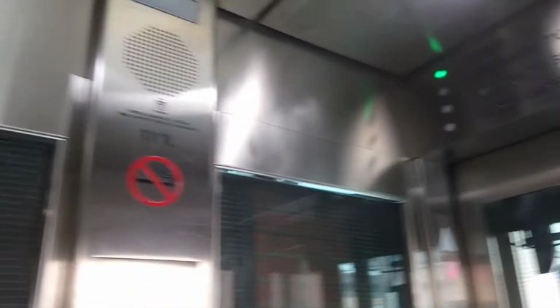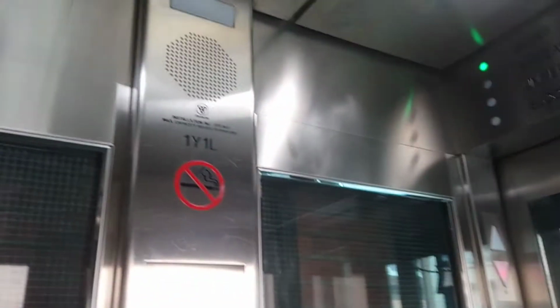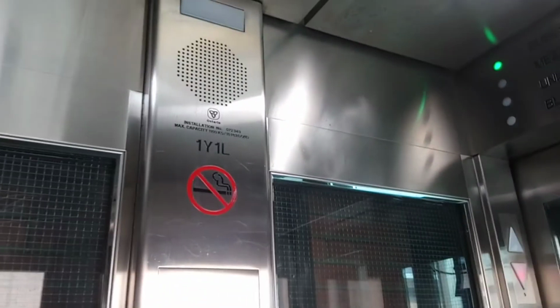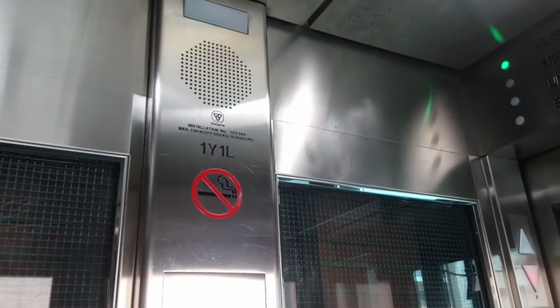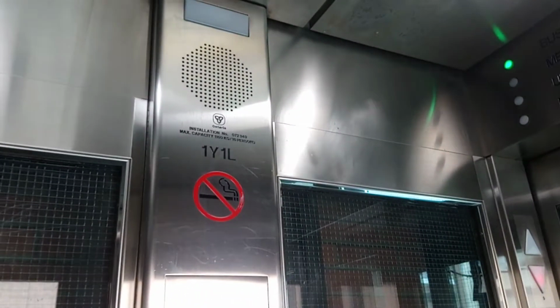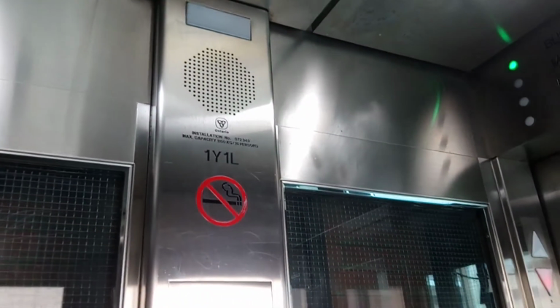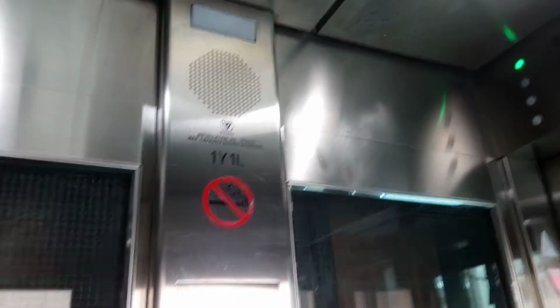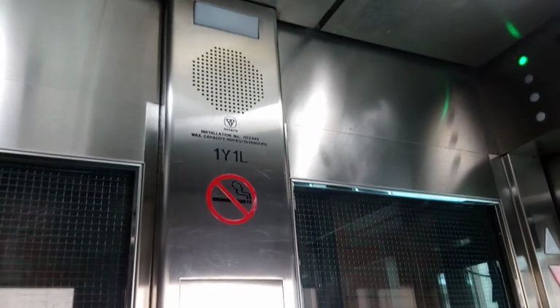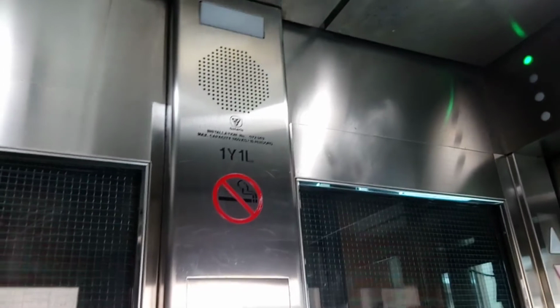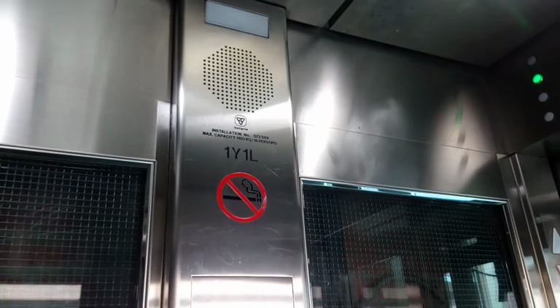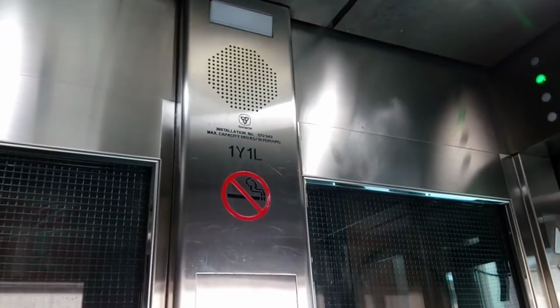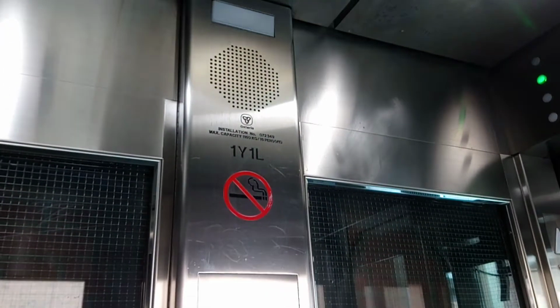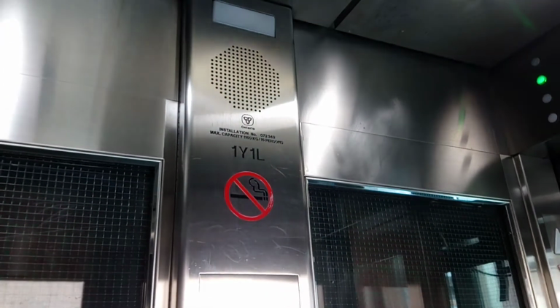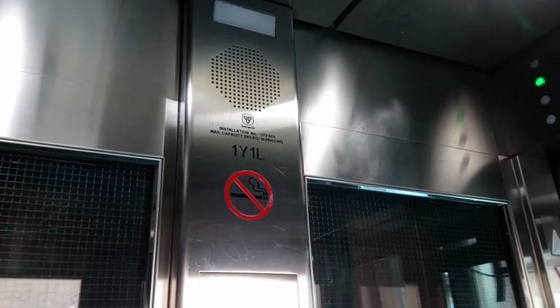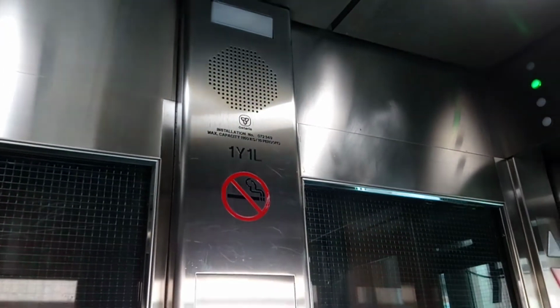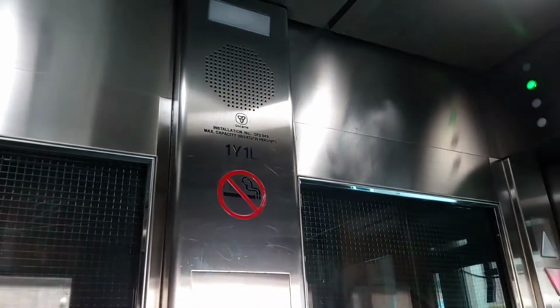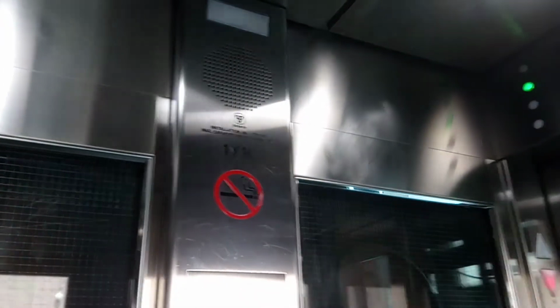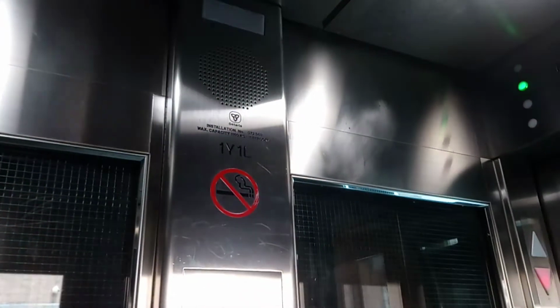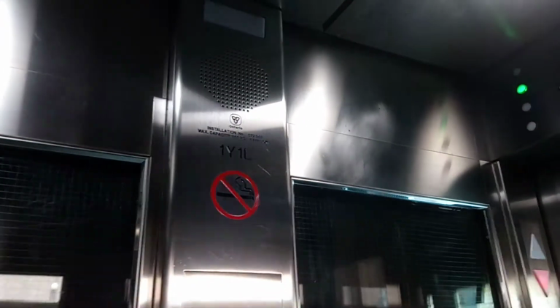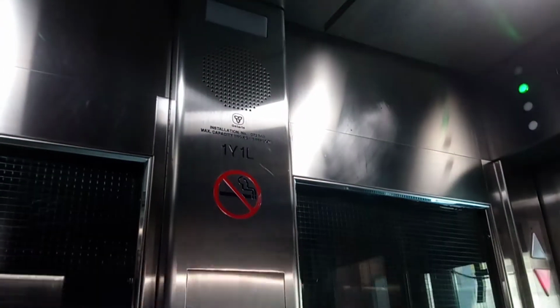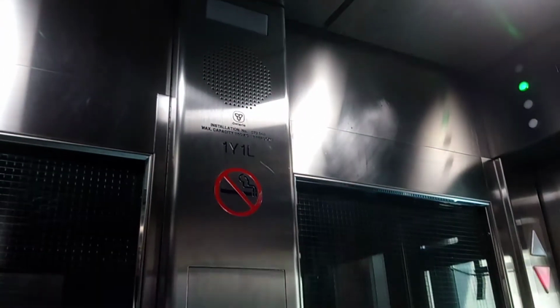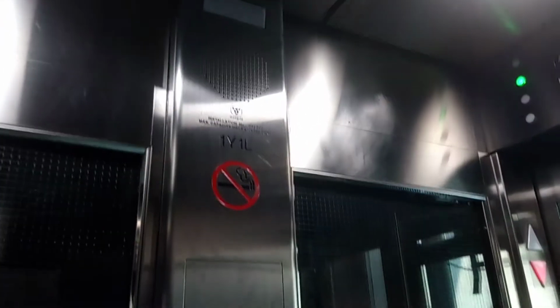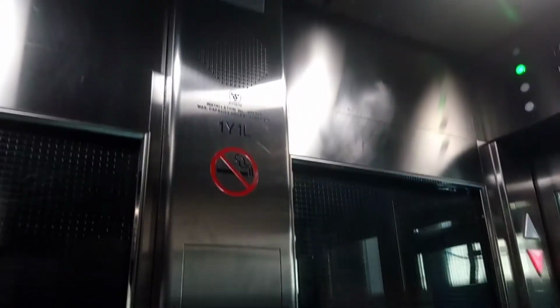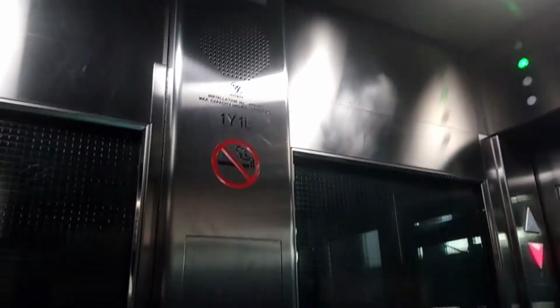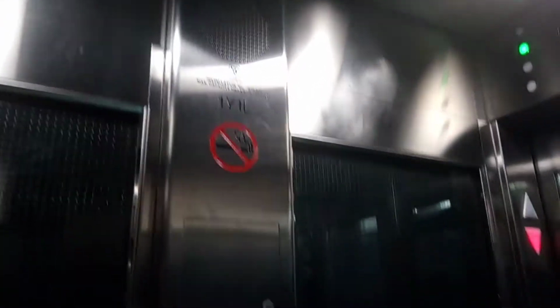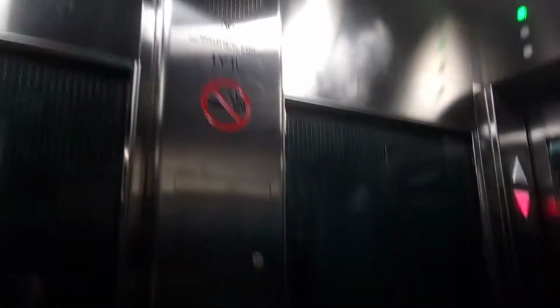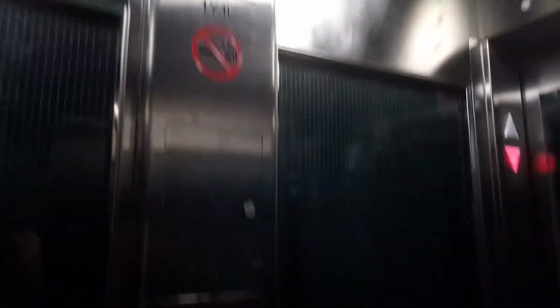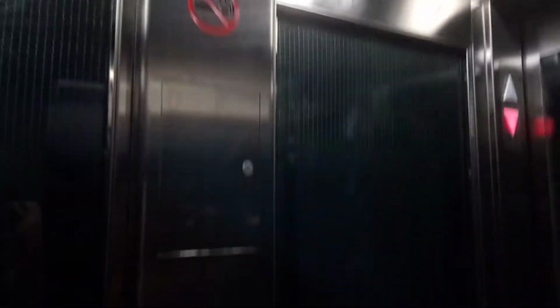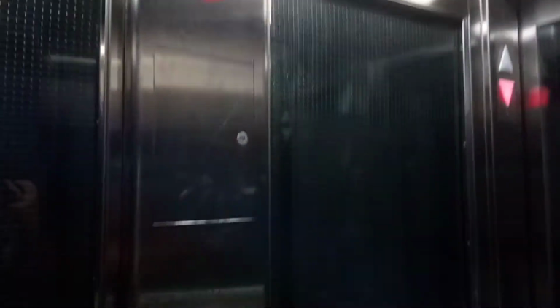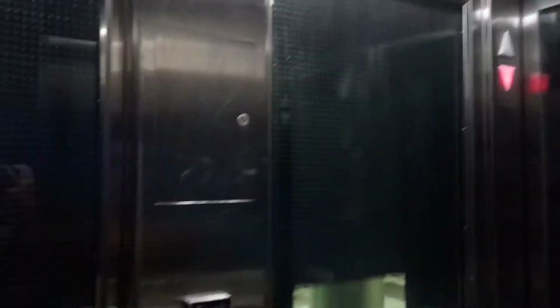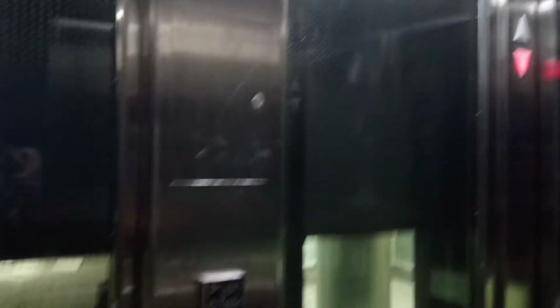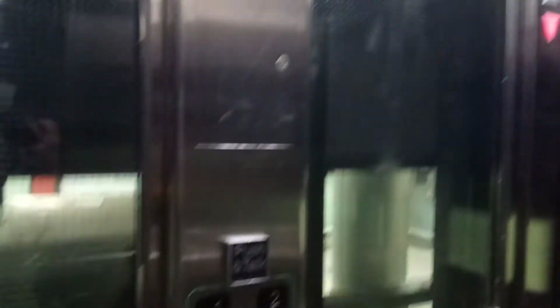Capacity is 1,160 kilograms for 16 persons. And there are more of them.